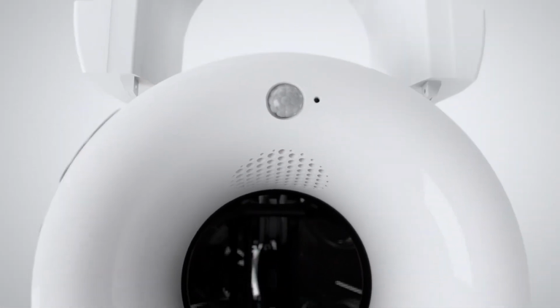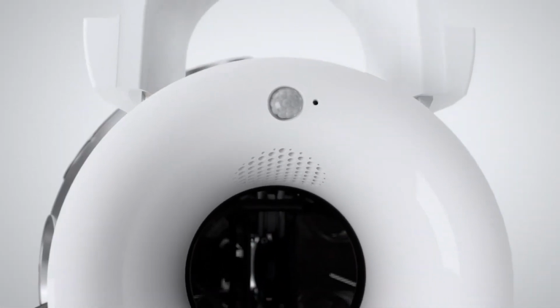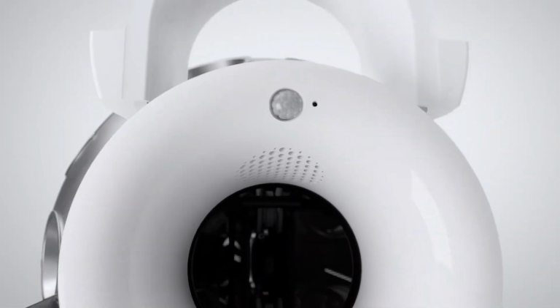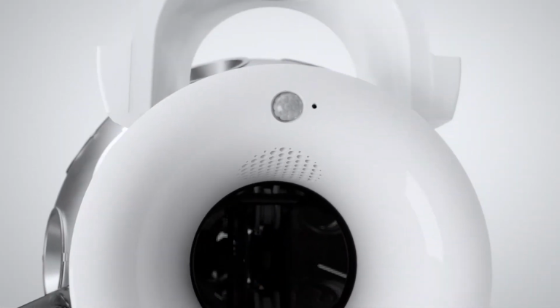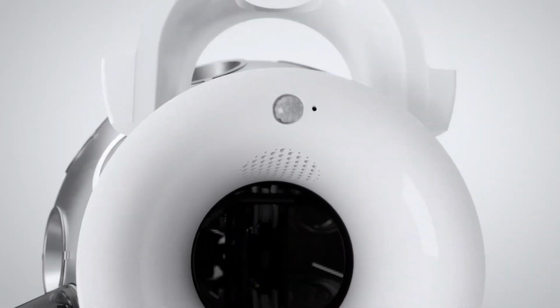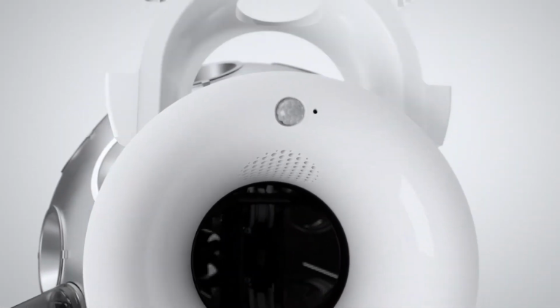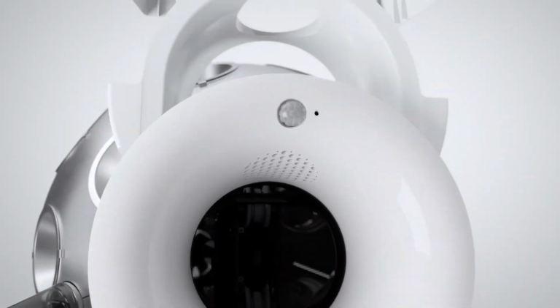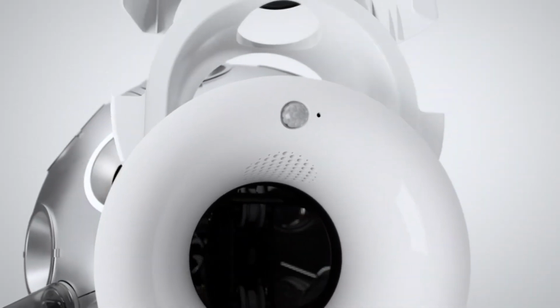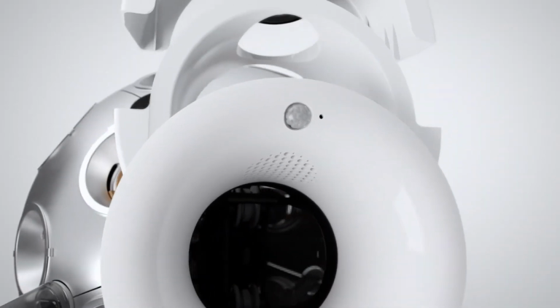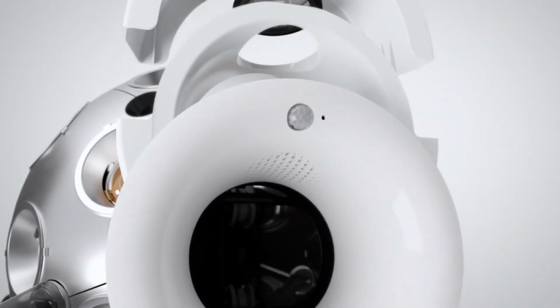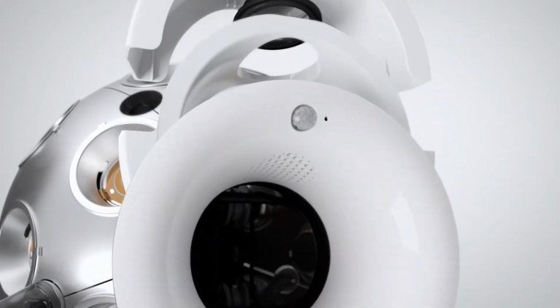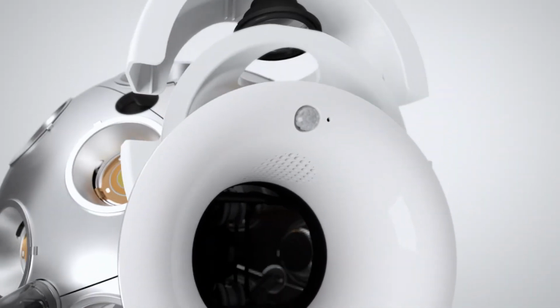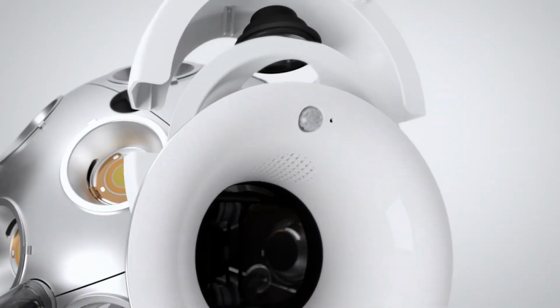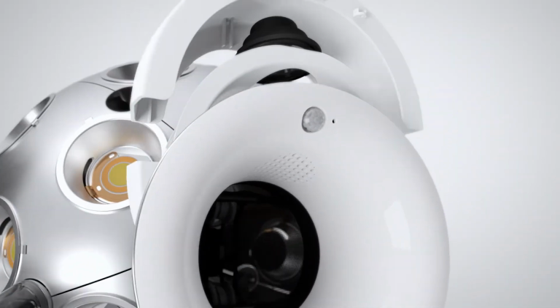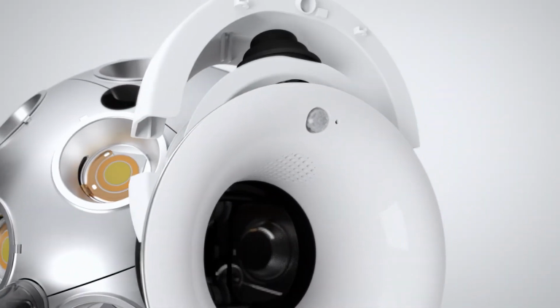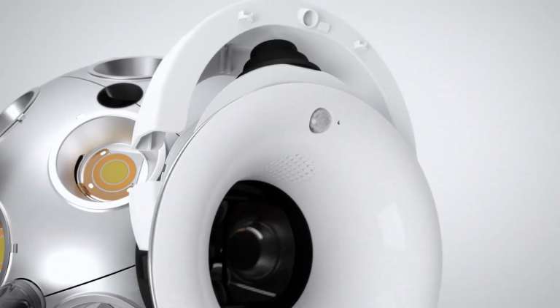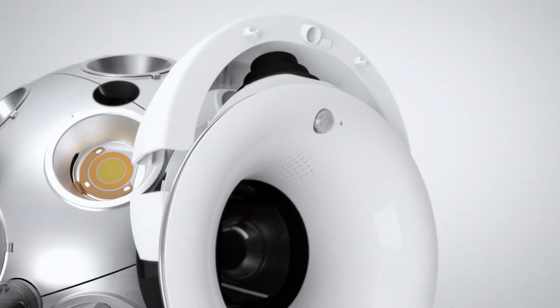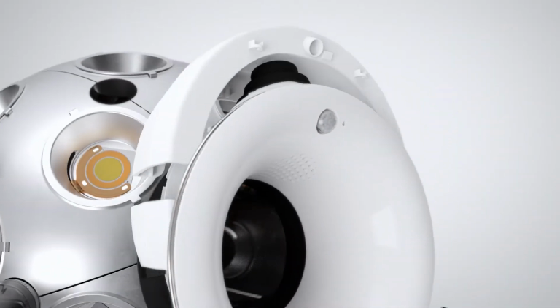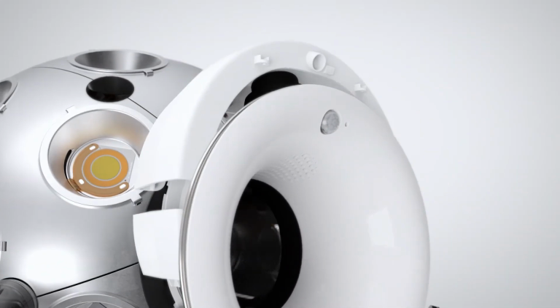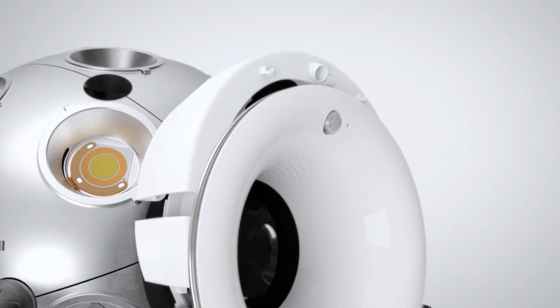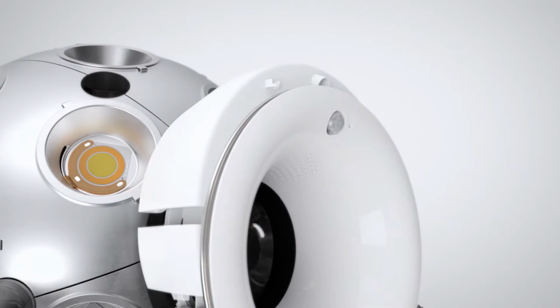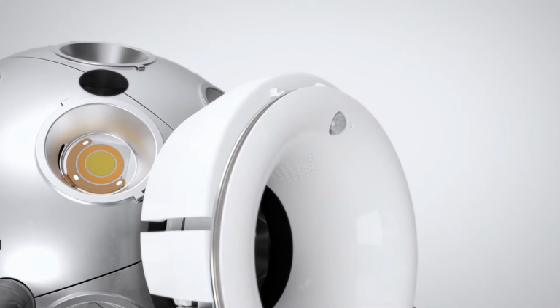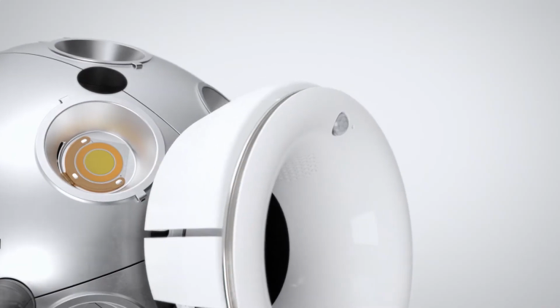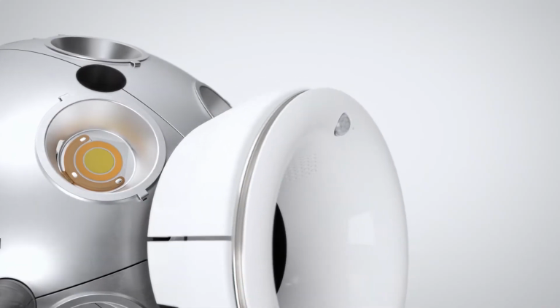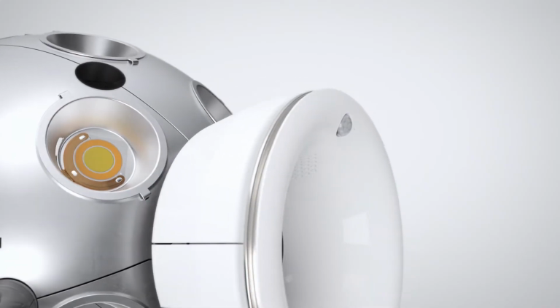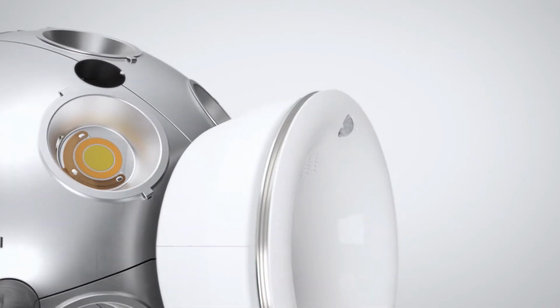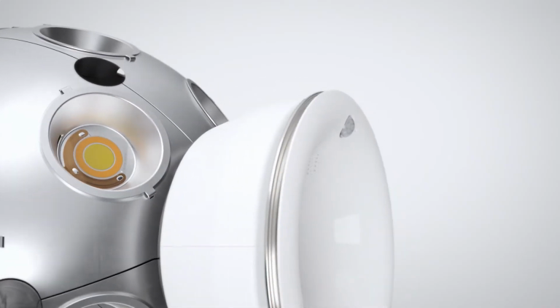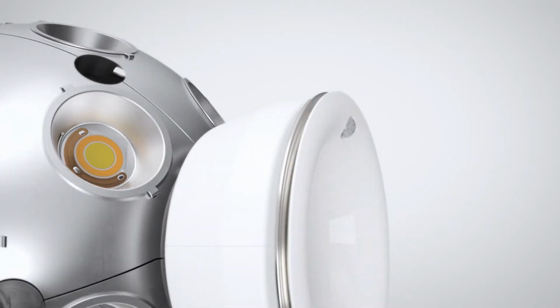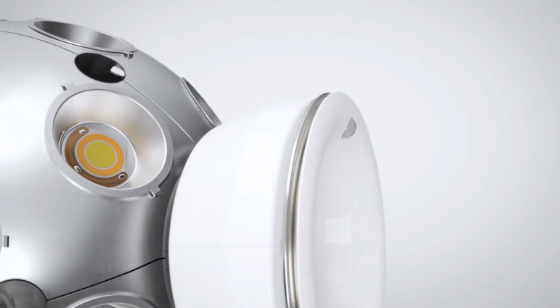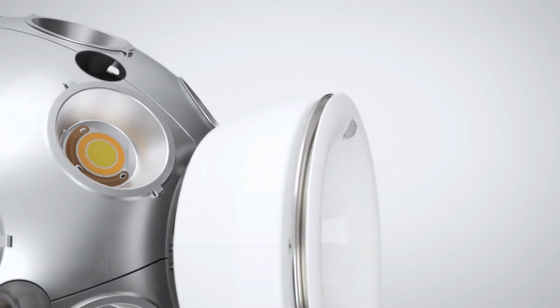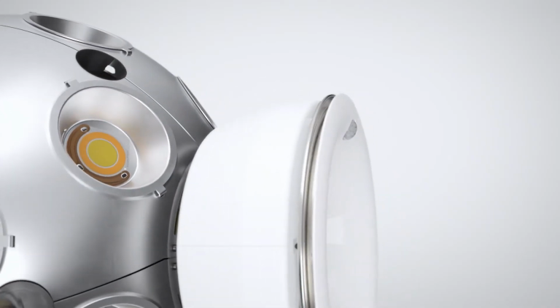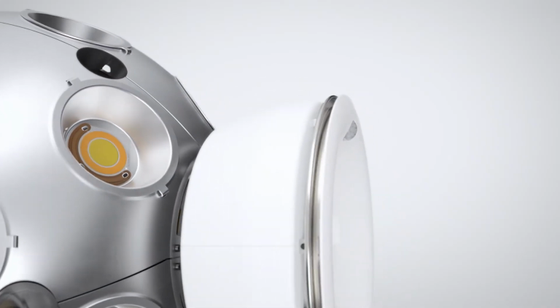In addition, a pair of dual stereo speakers provide the signature space-filling sound.